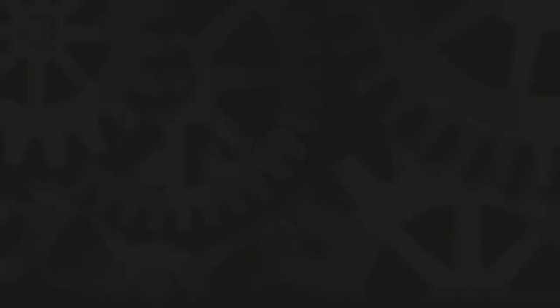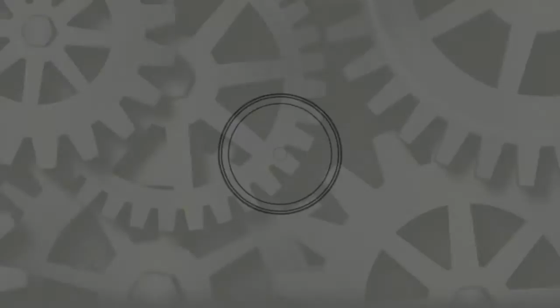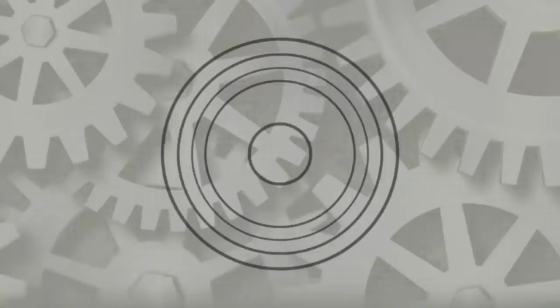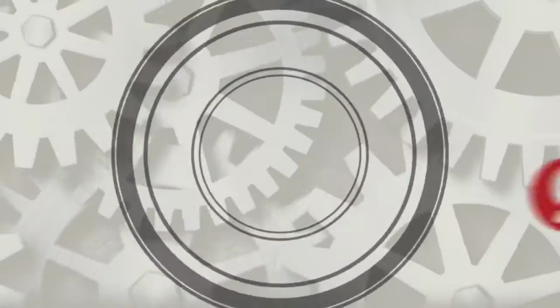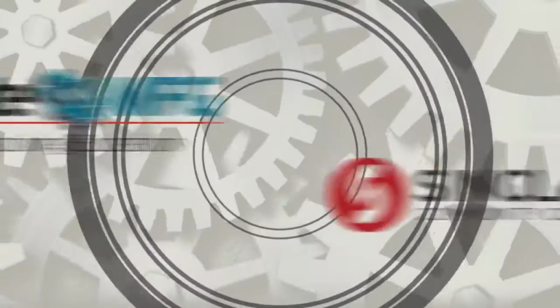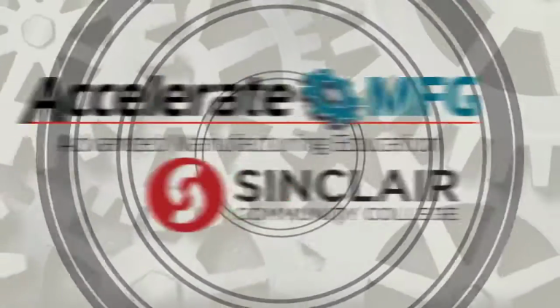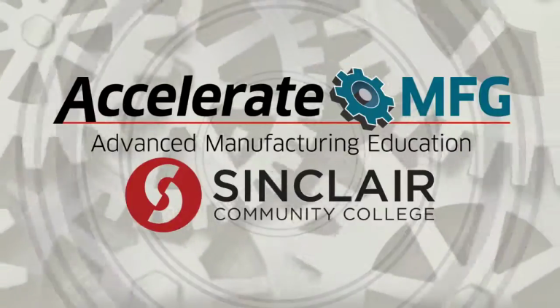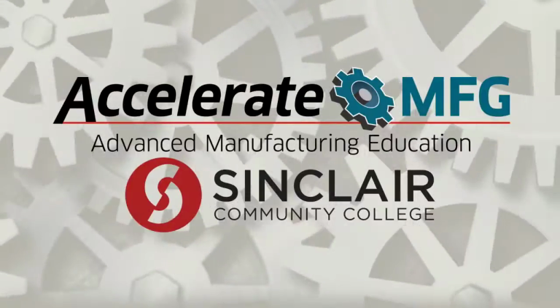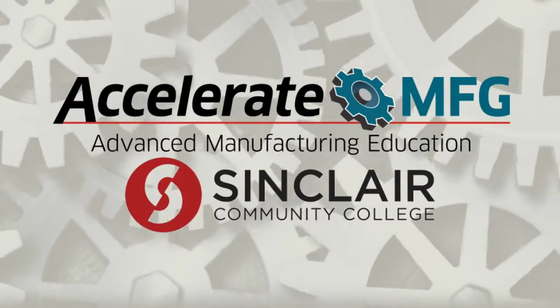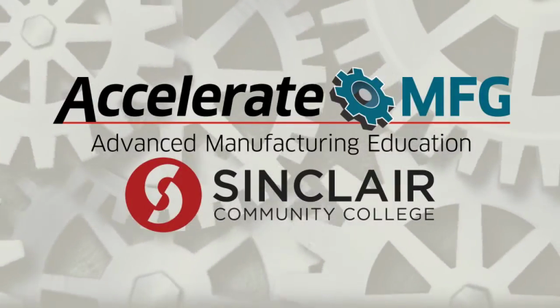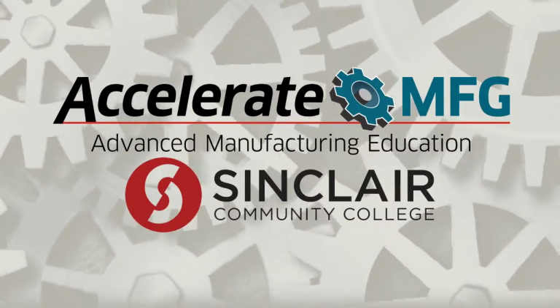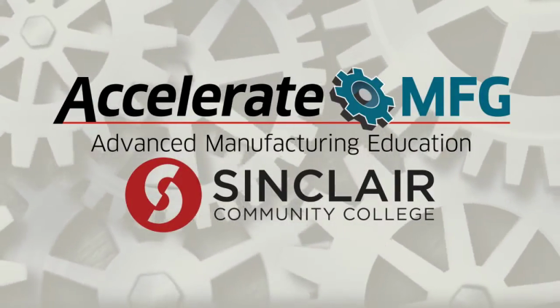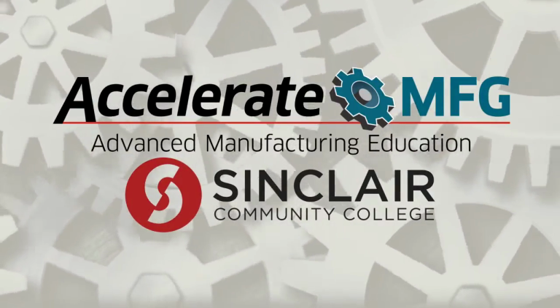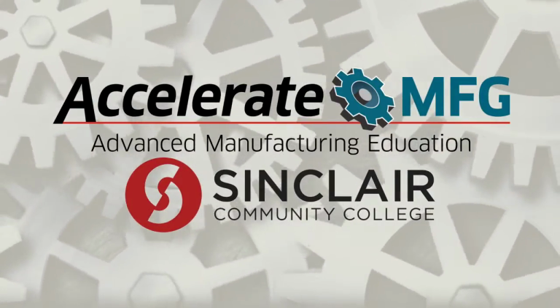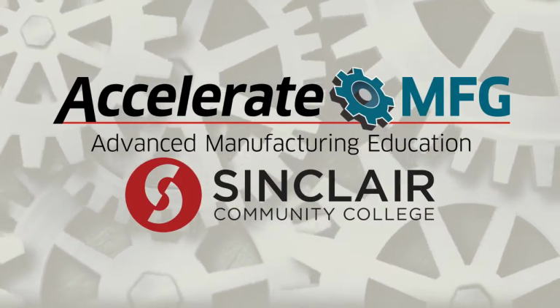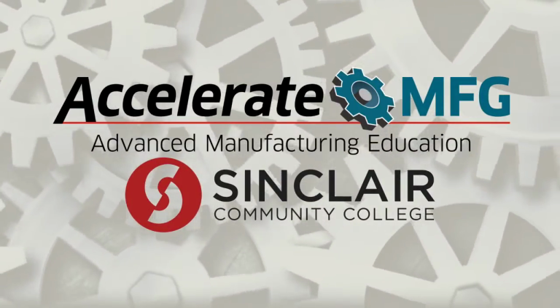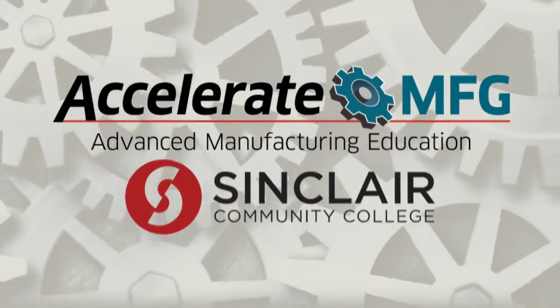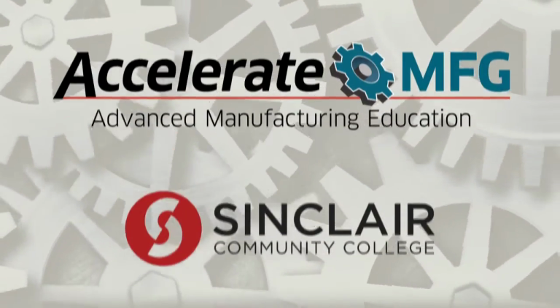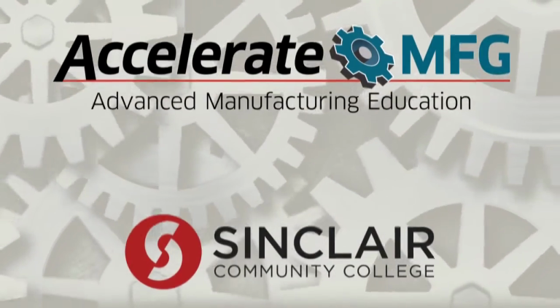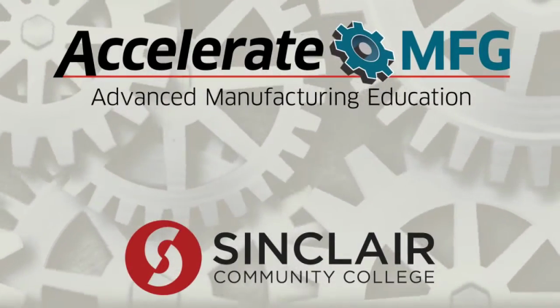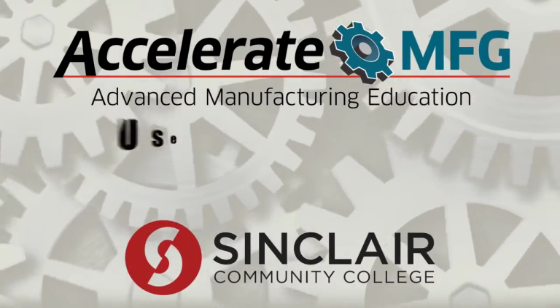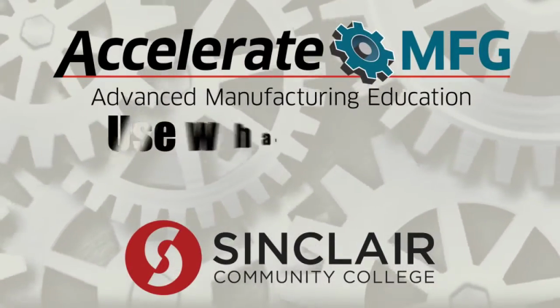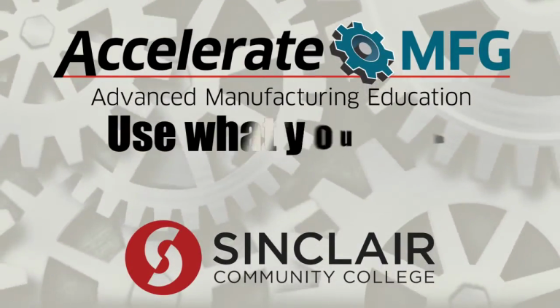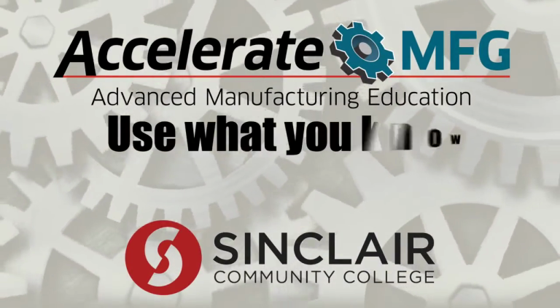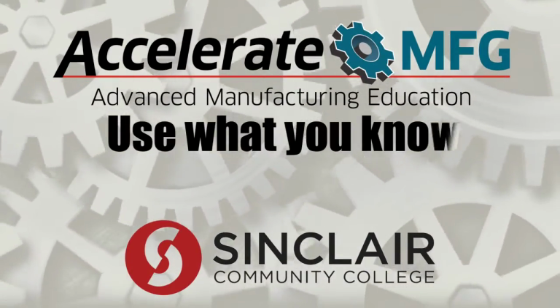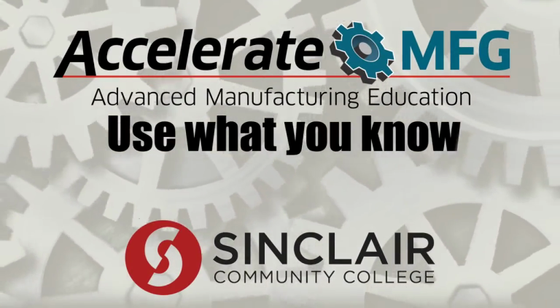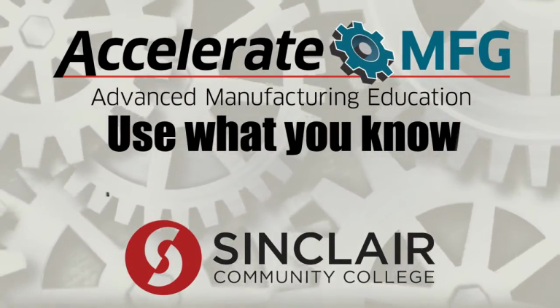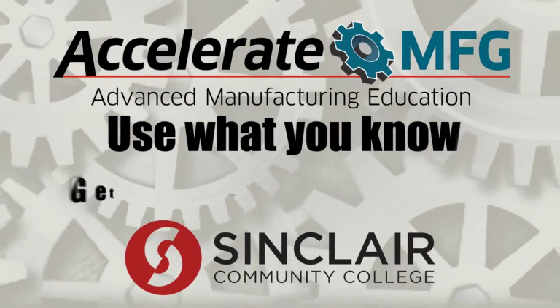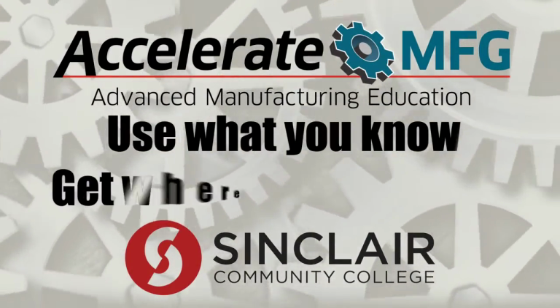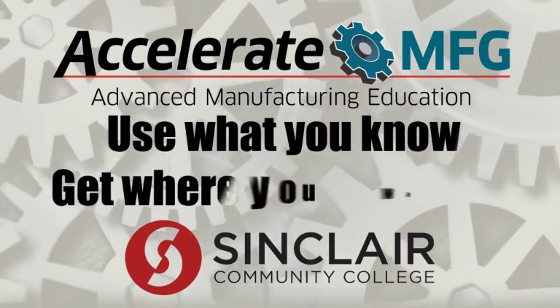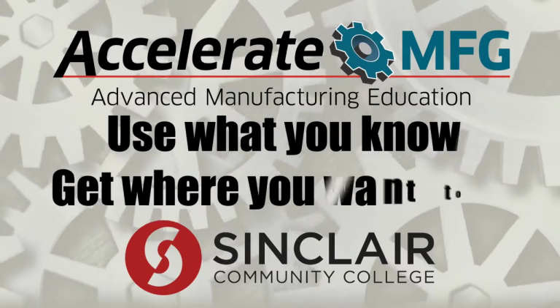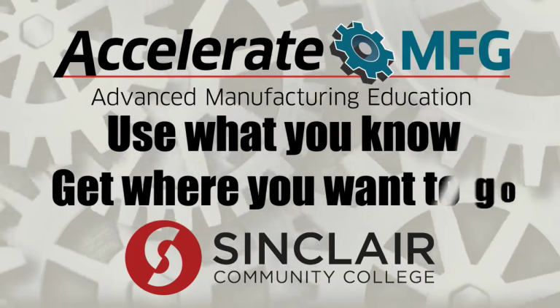Accelerate Manufacturing at Sinclair Community College. Use what you know to get where you want to go.